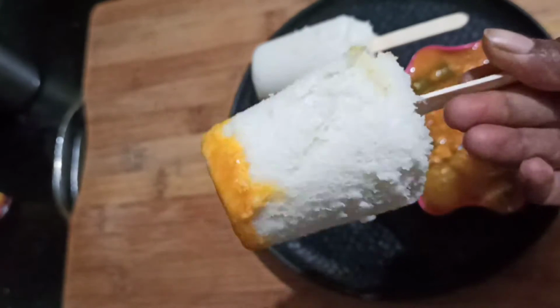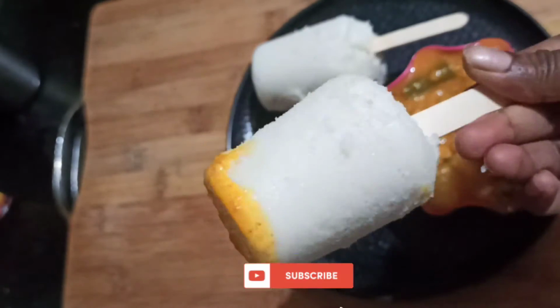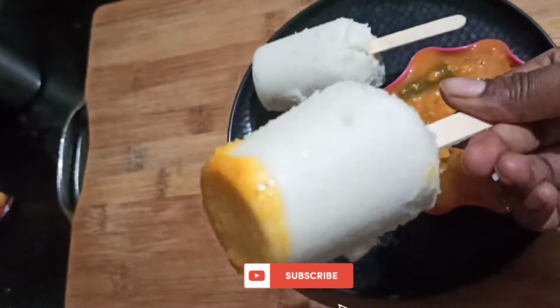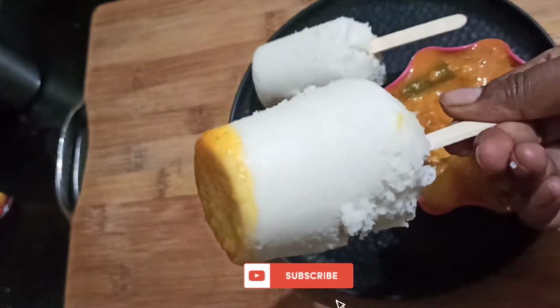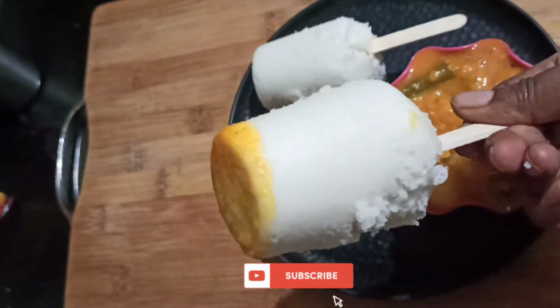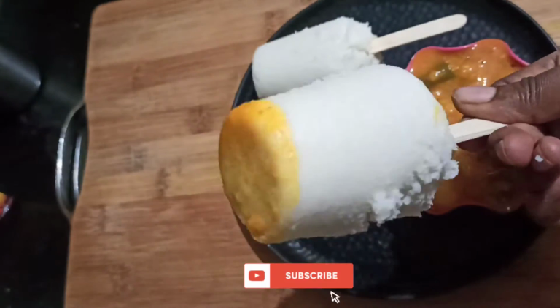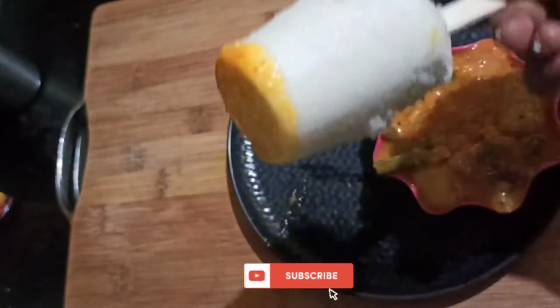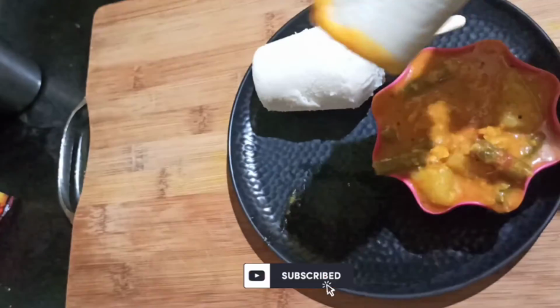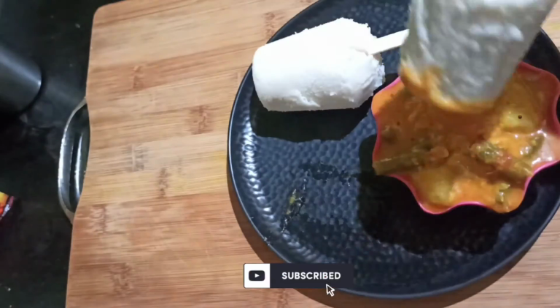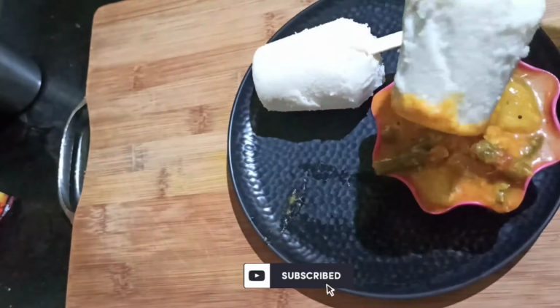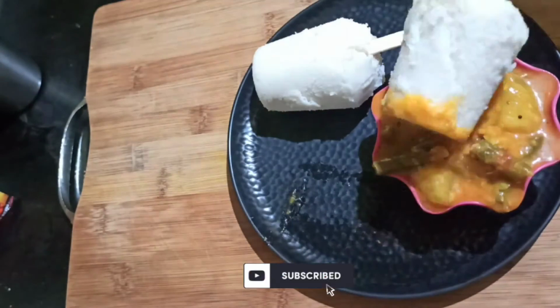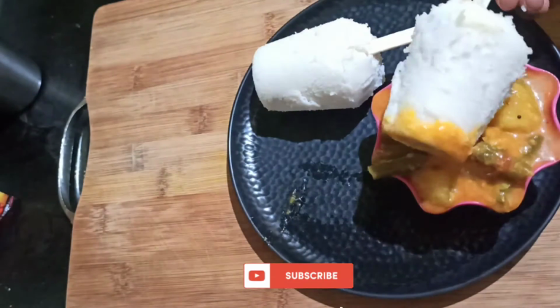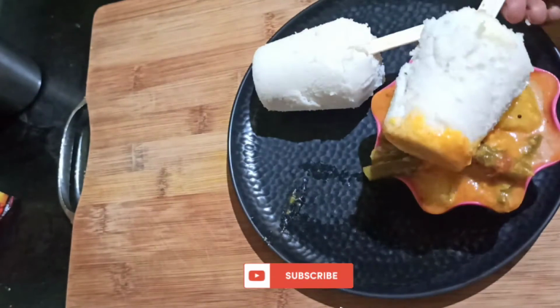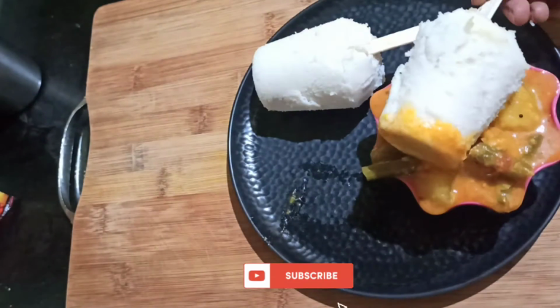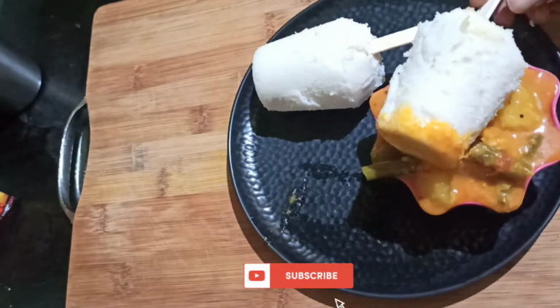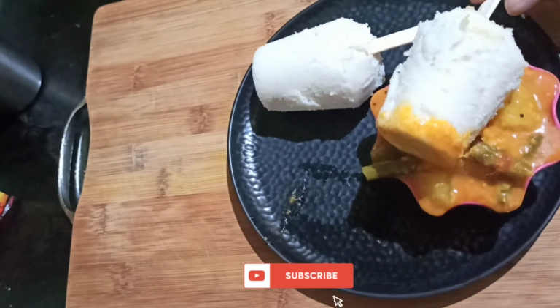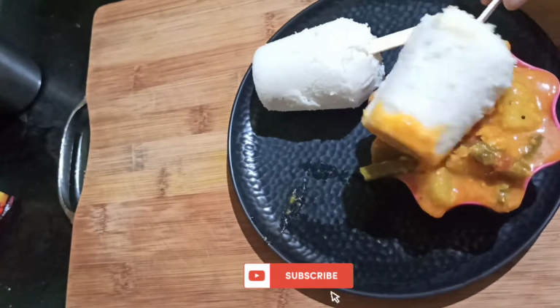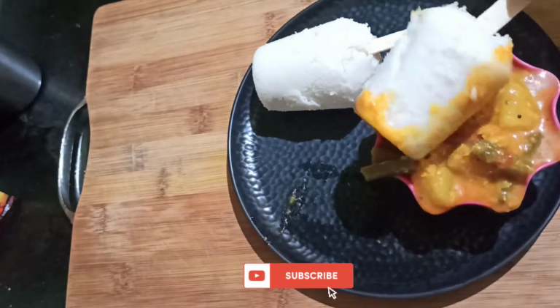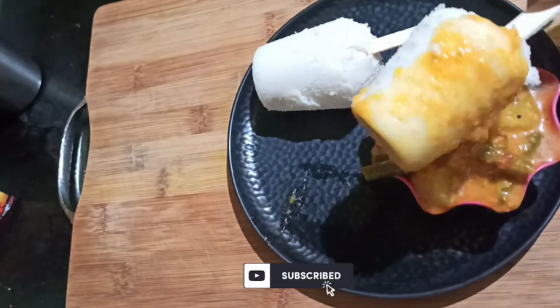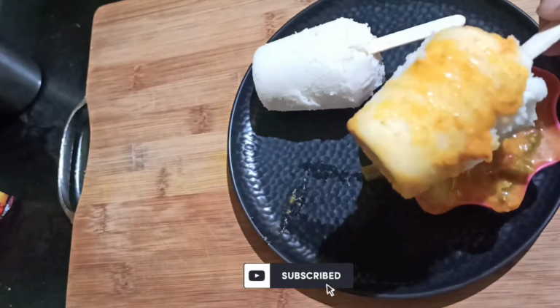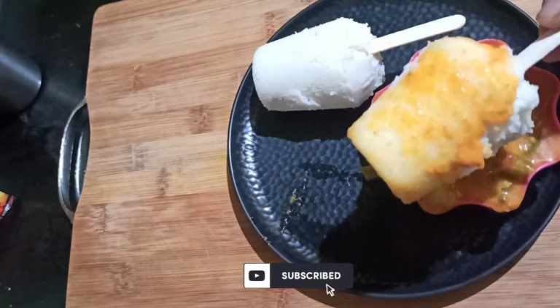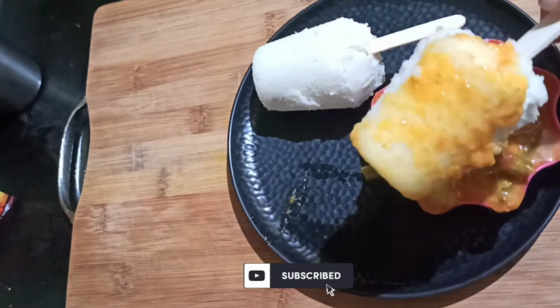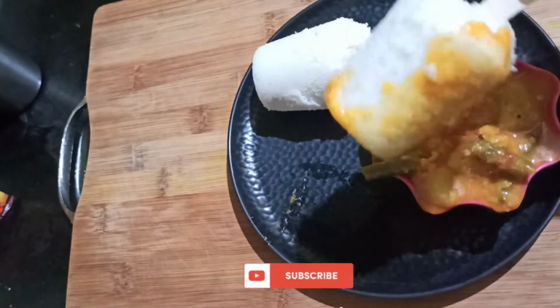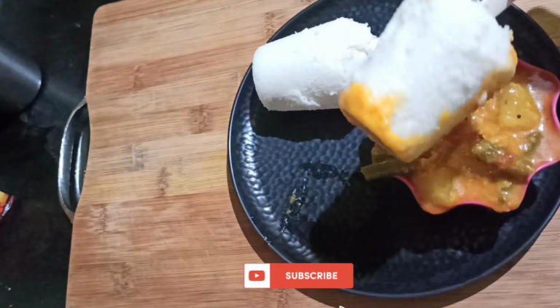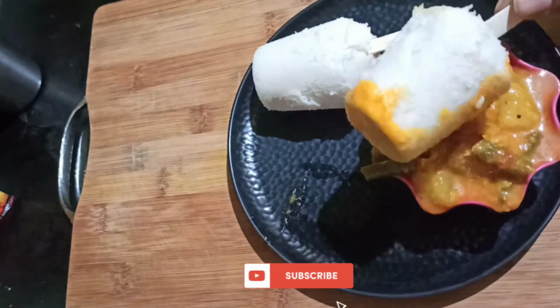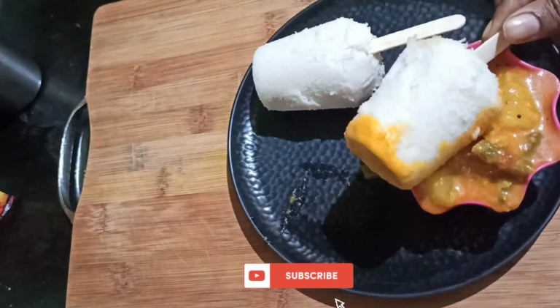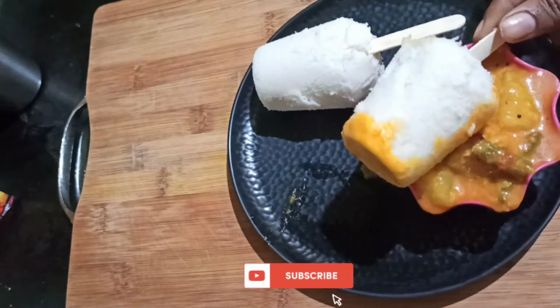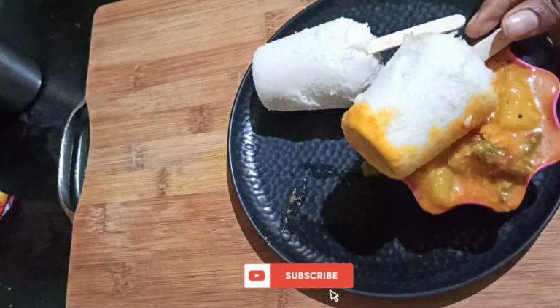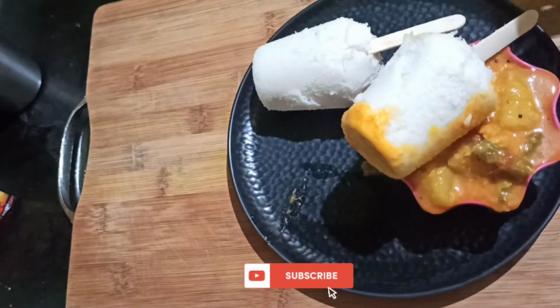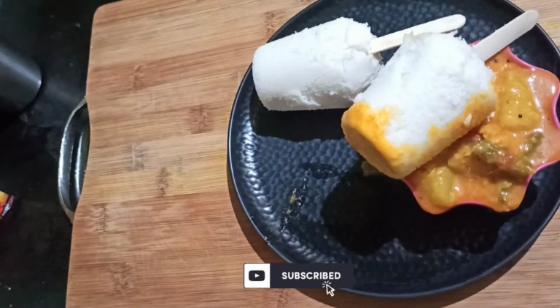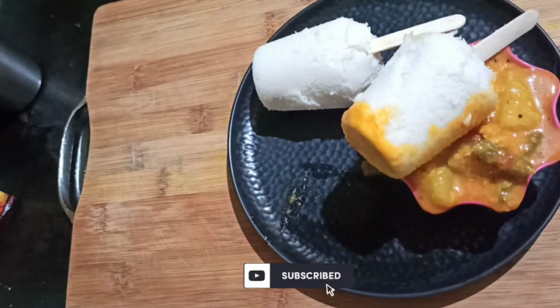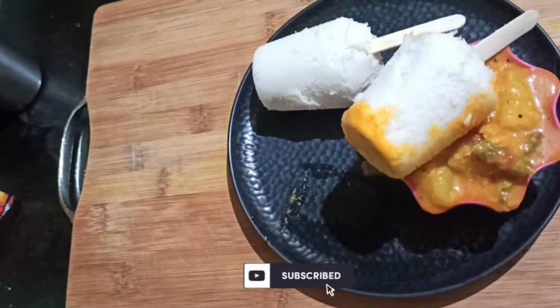Please subscribe to the channel if you like it, and click on the bell icon.